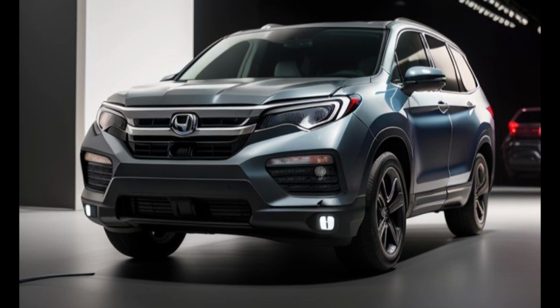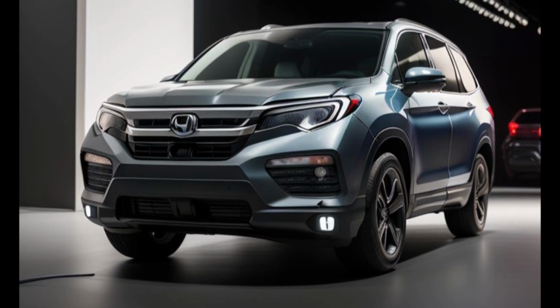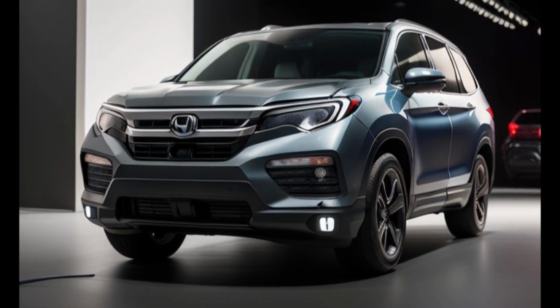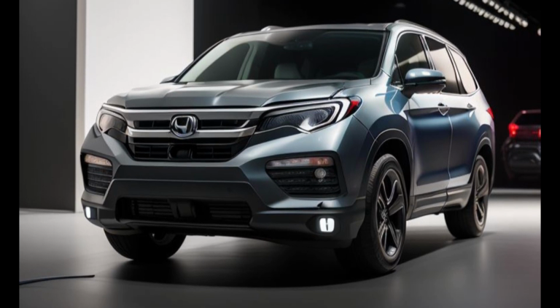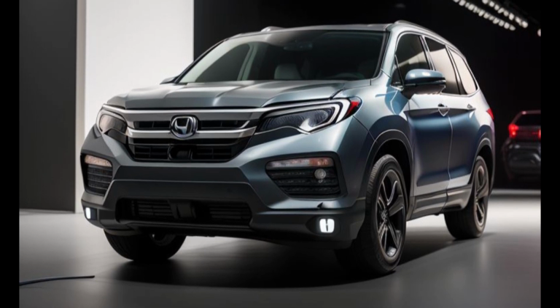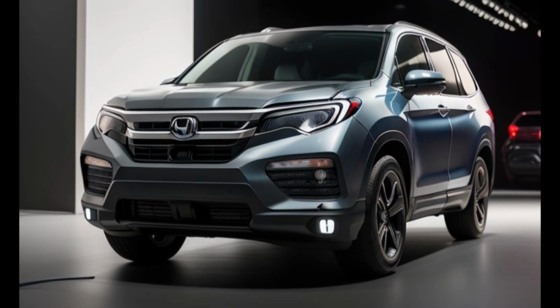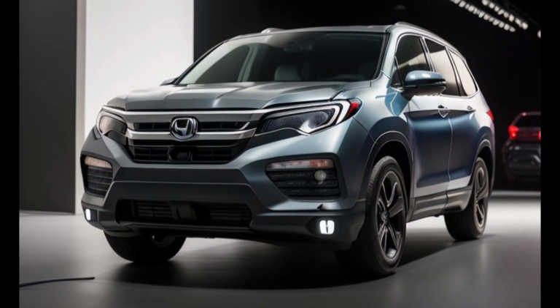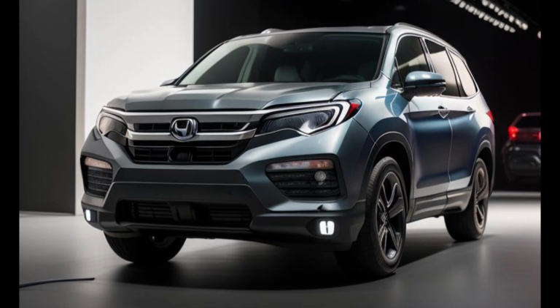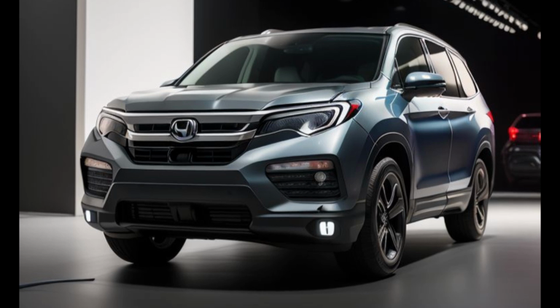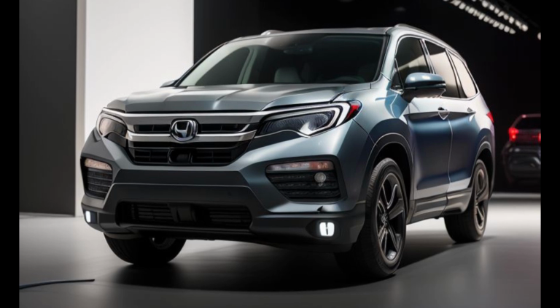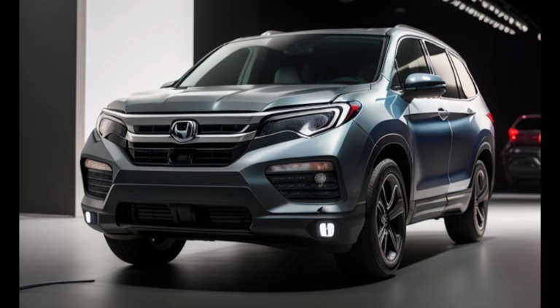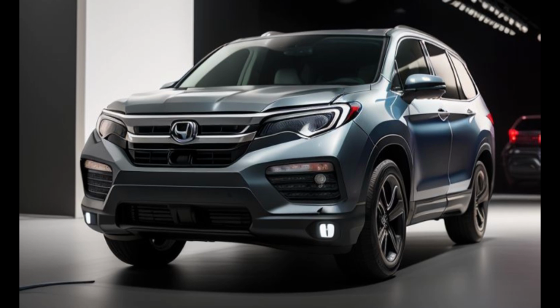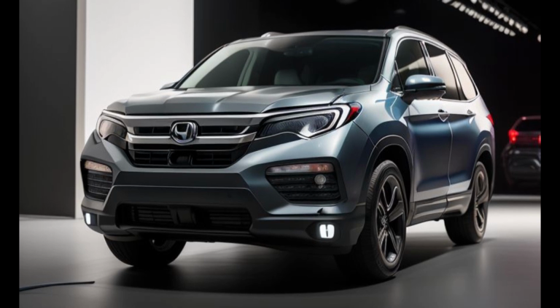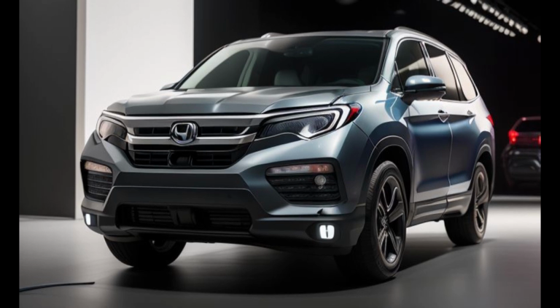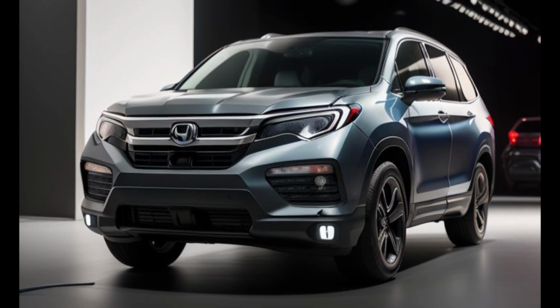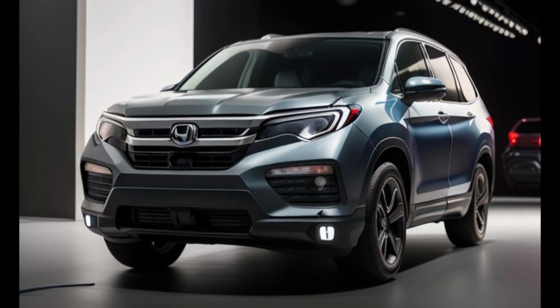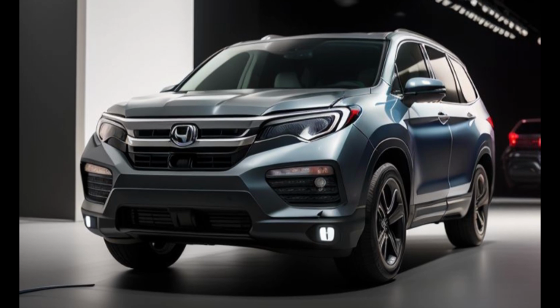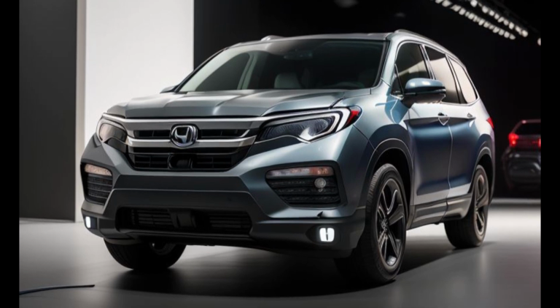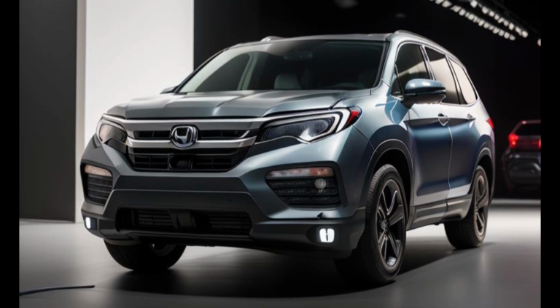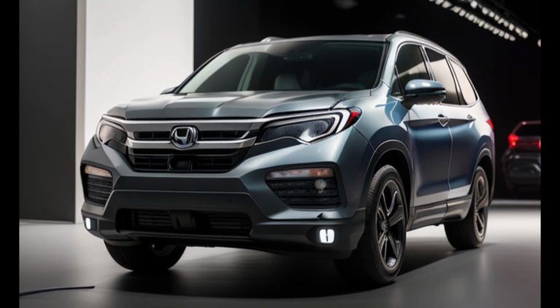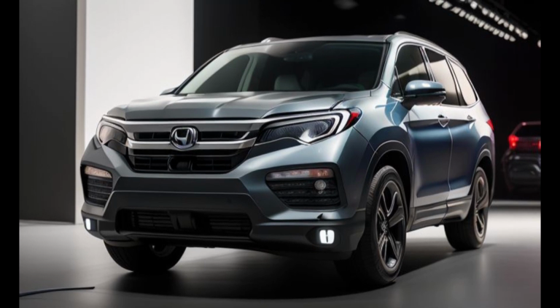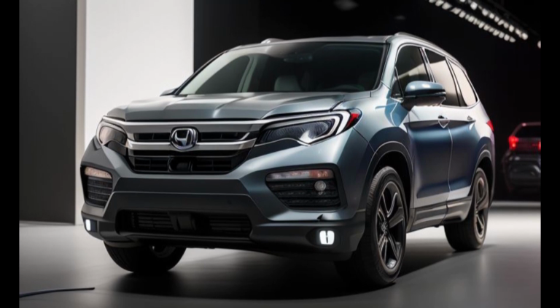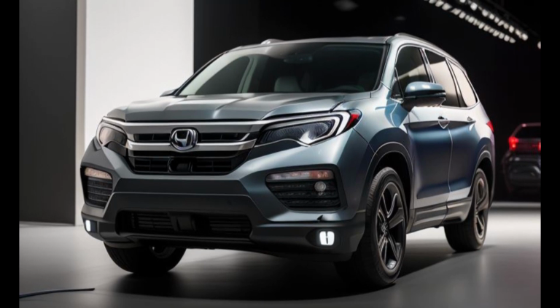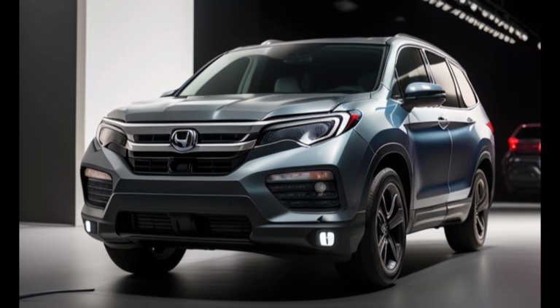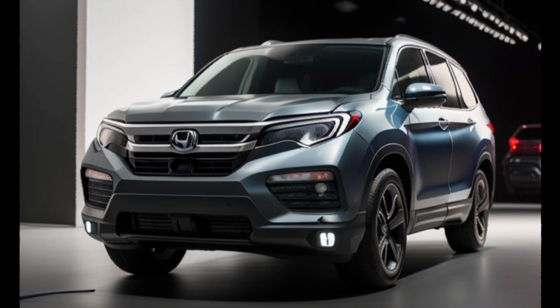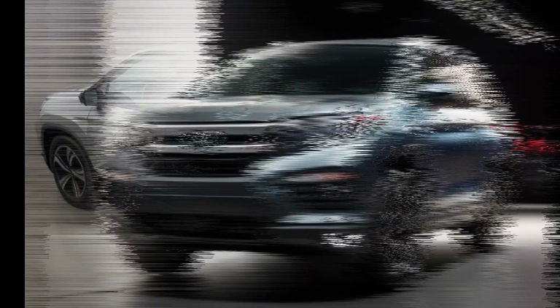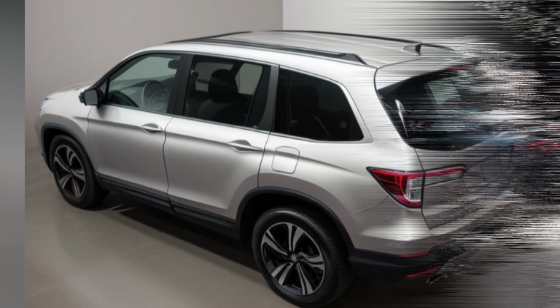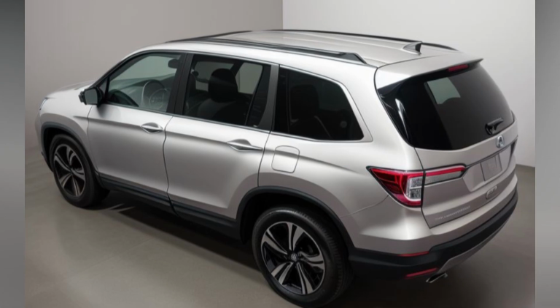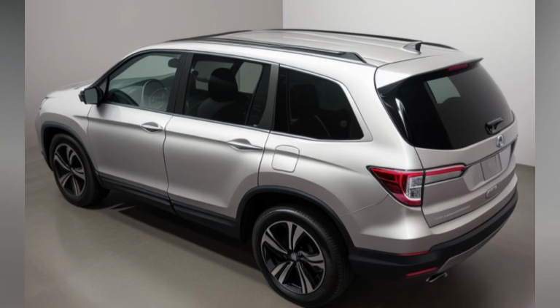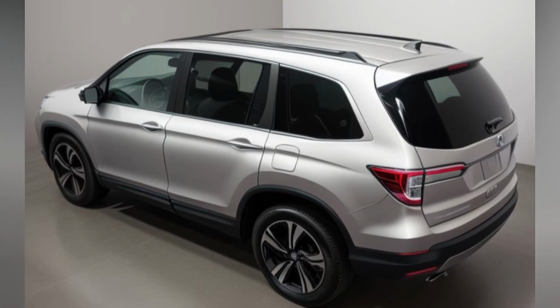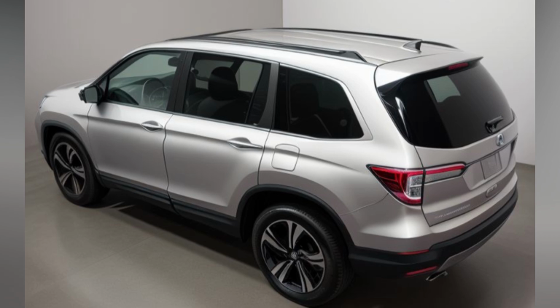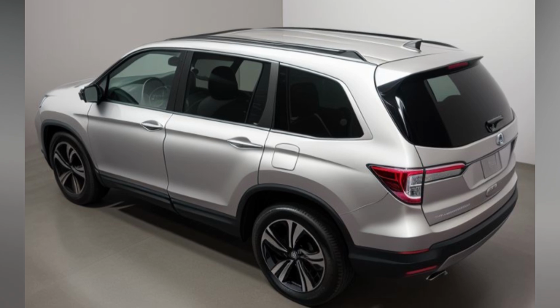Whether cruising on the highway or navigating city streets, this hybrid SUV delivers a dynamic and engaging driving experience like no other.